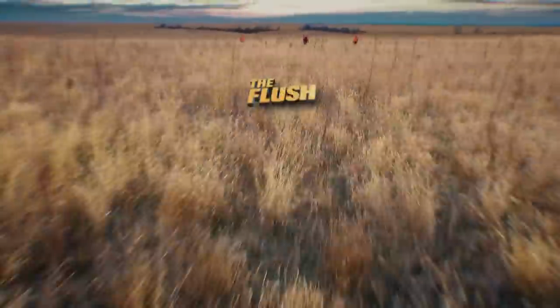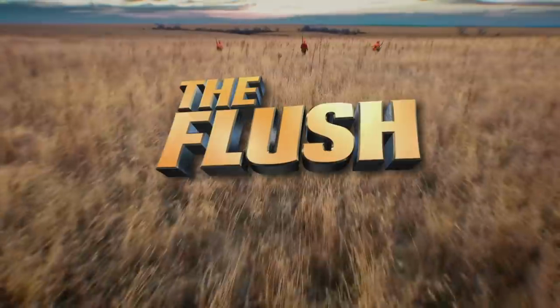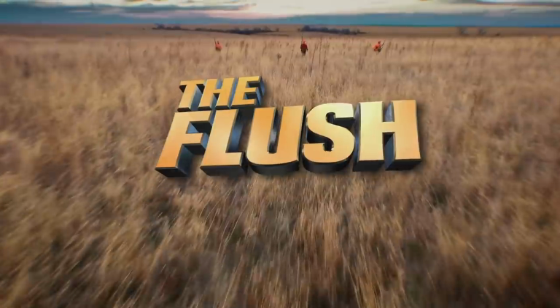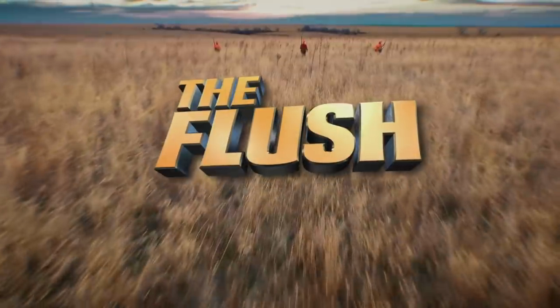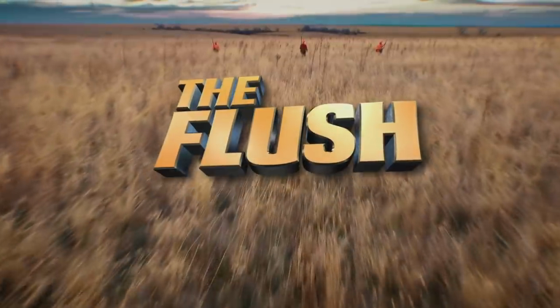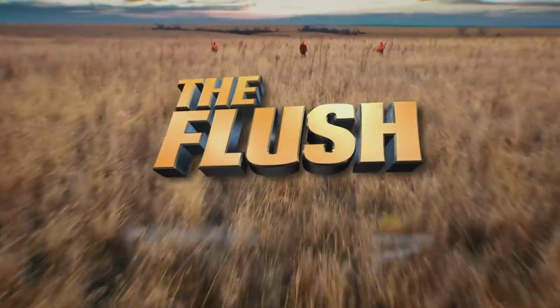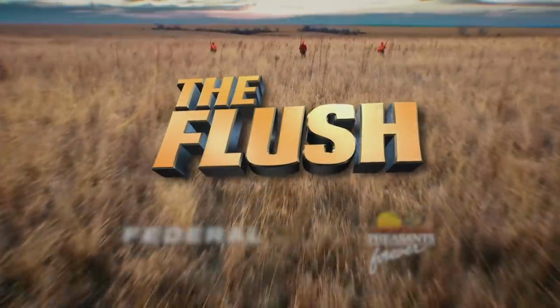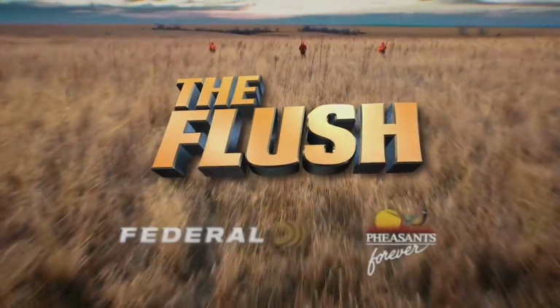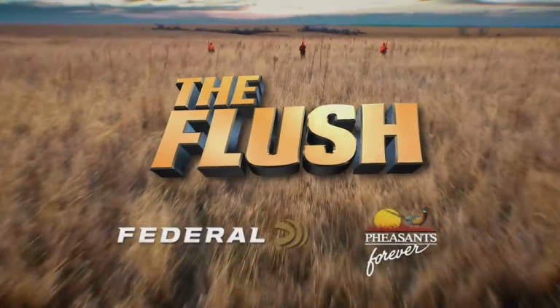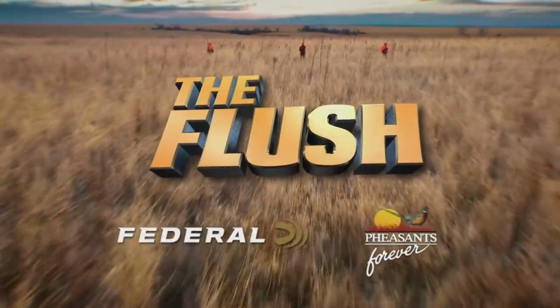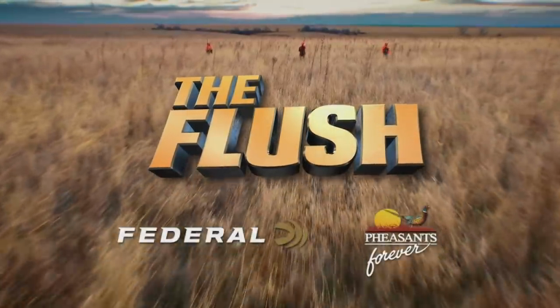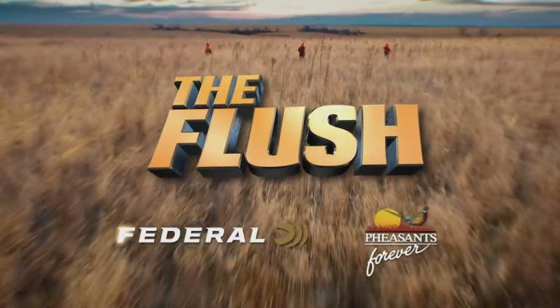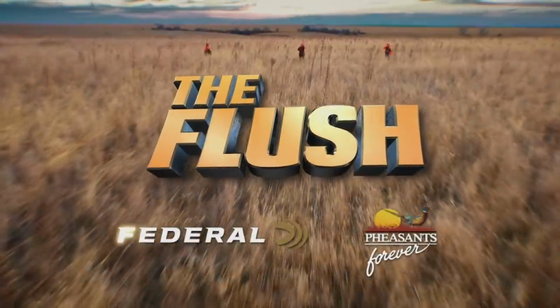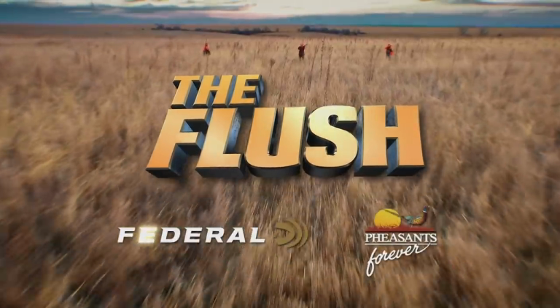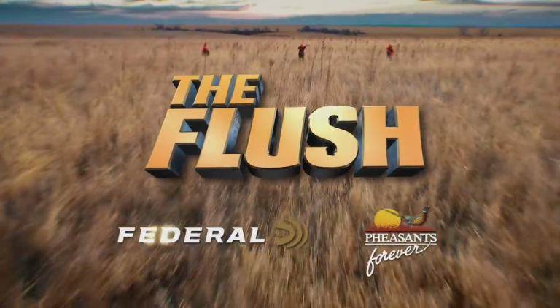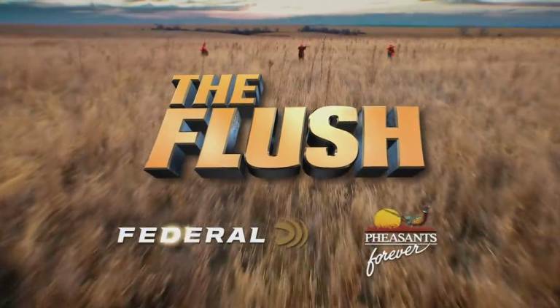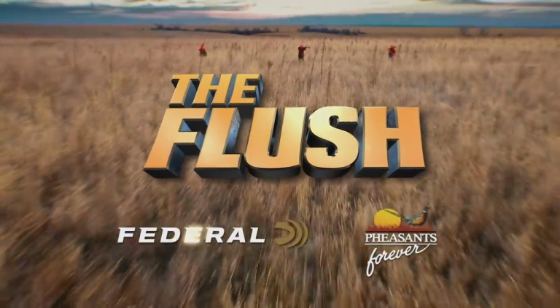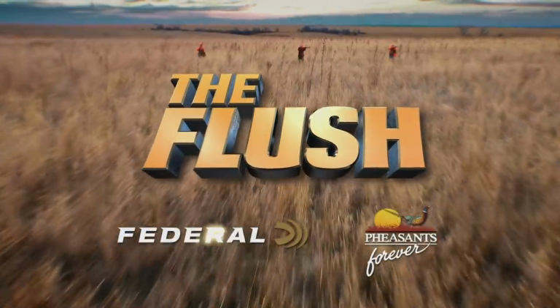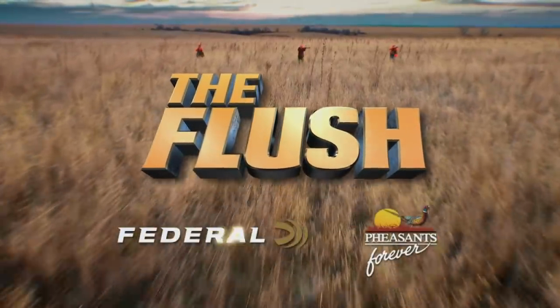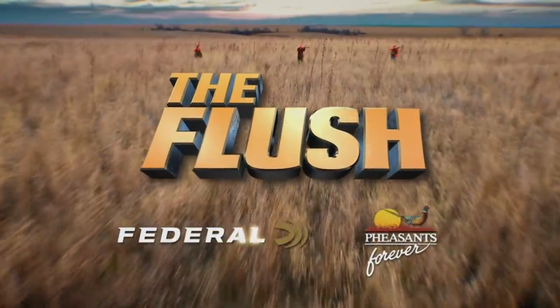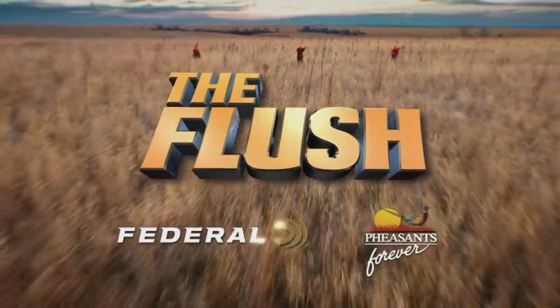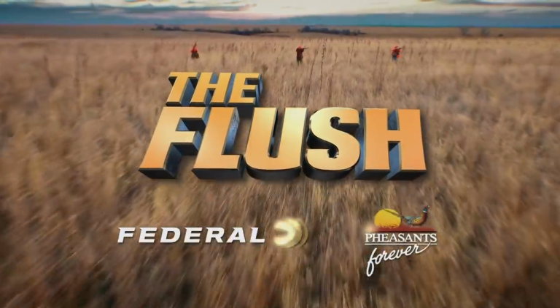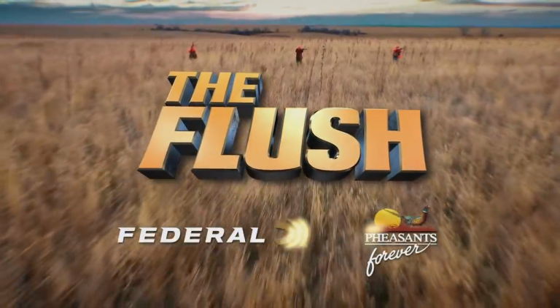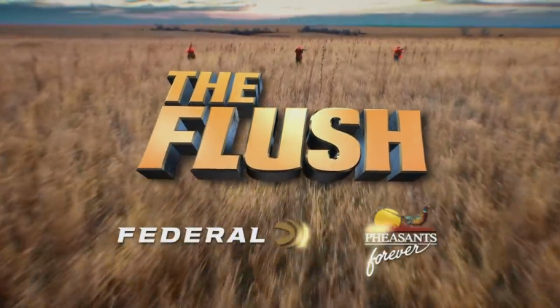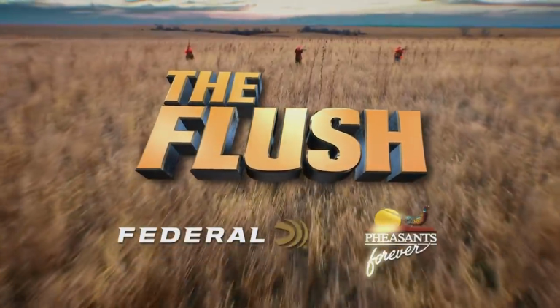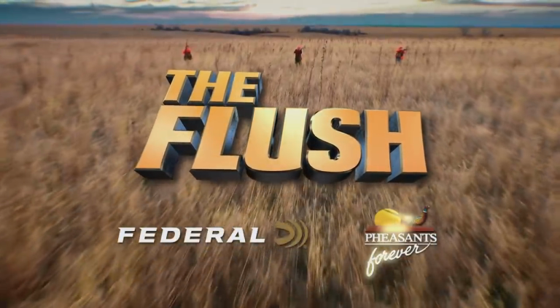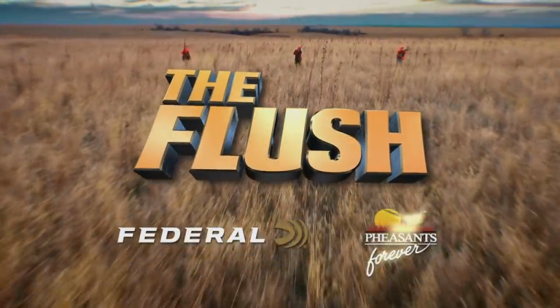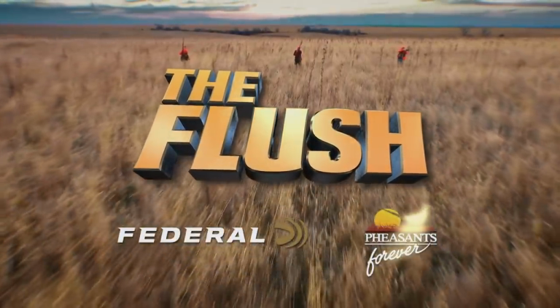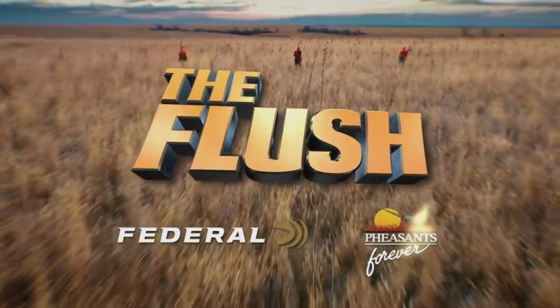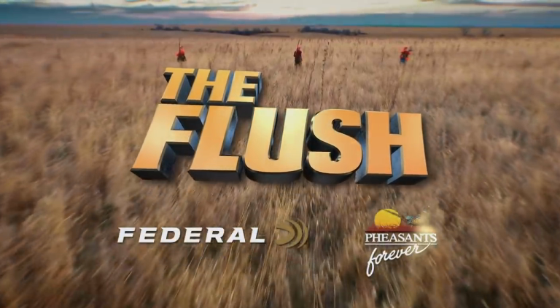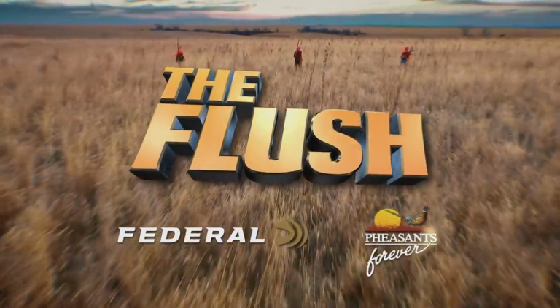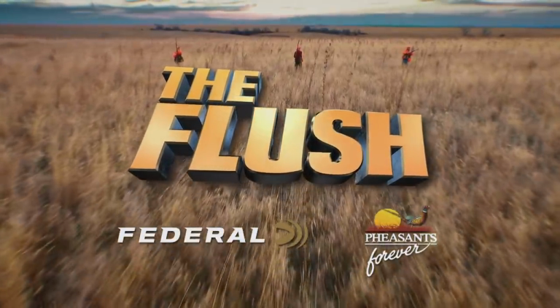The Flush, presented by Federal Premium Ammunition and Pheasants Forever.